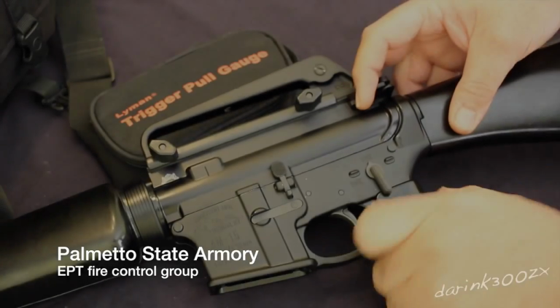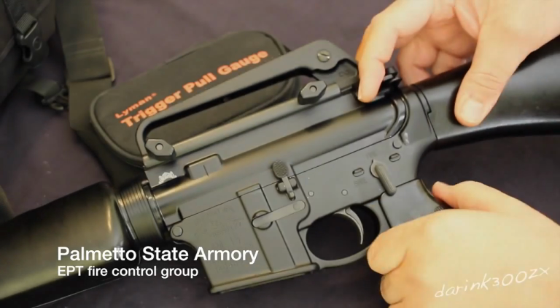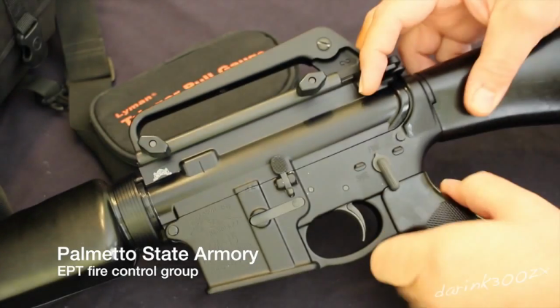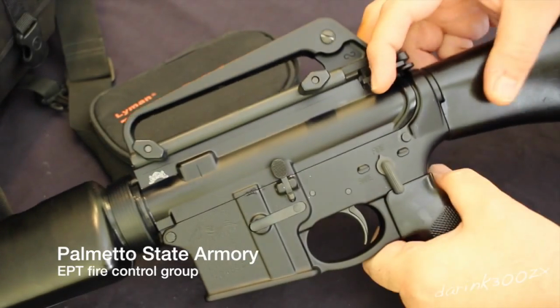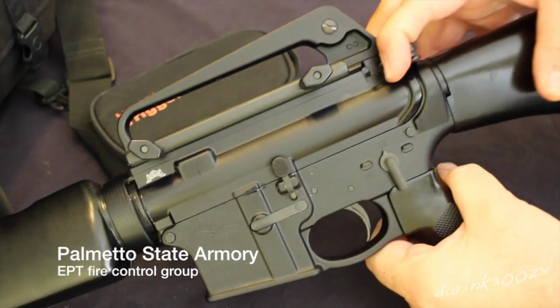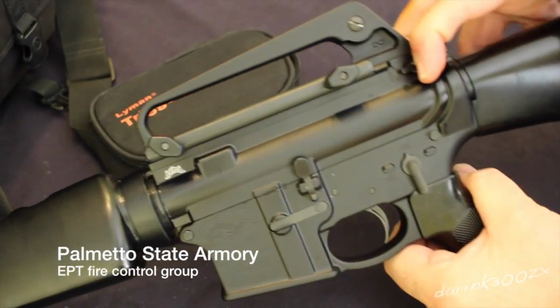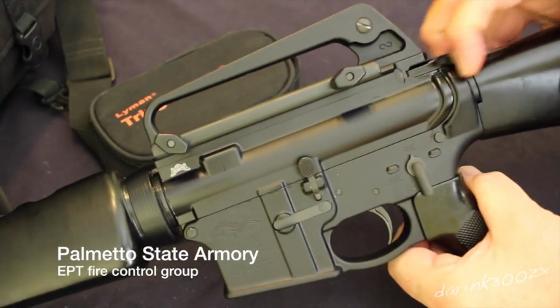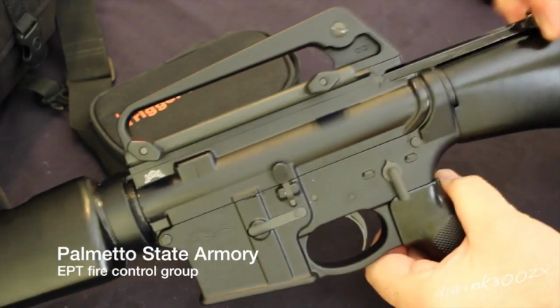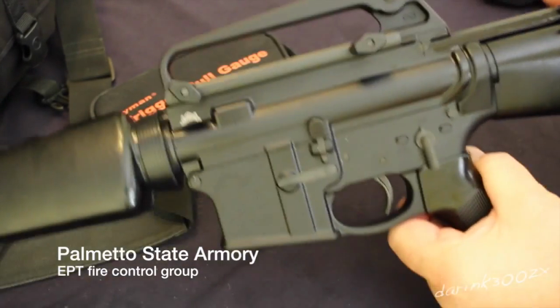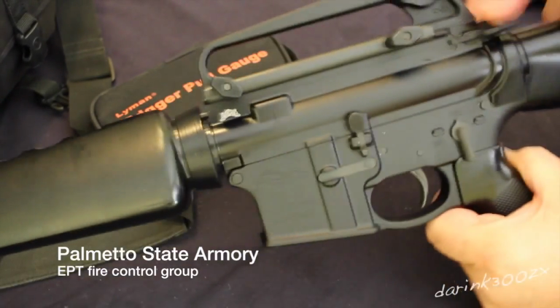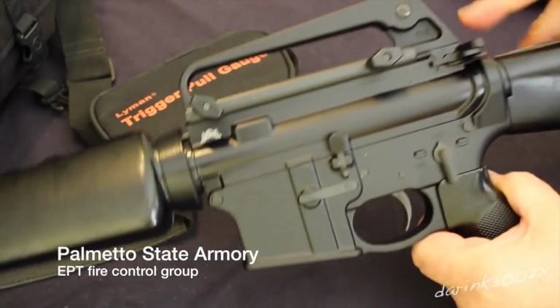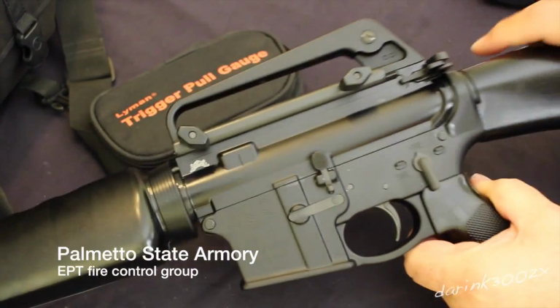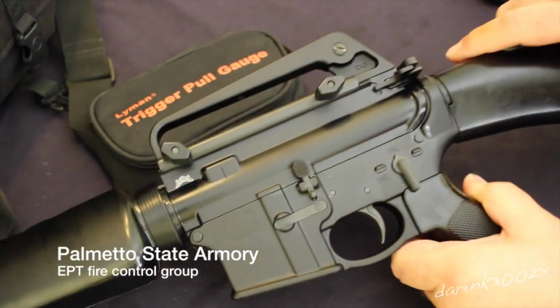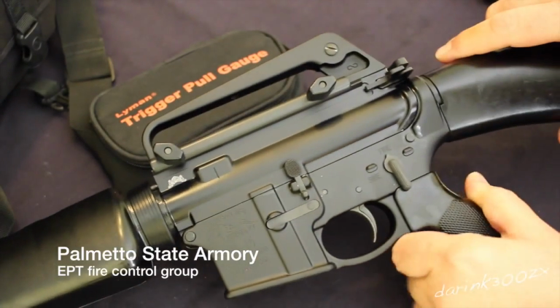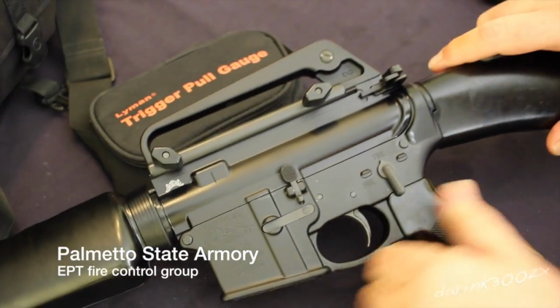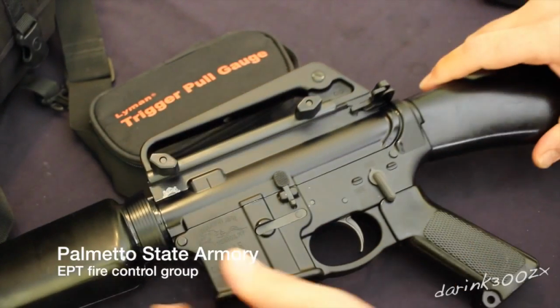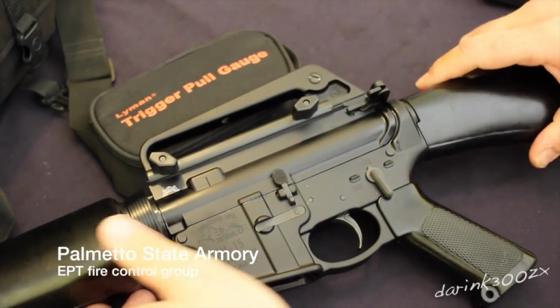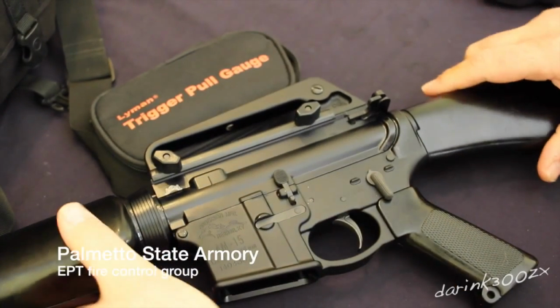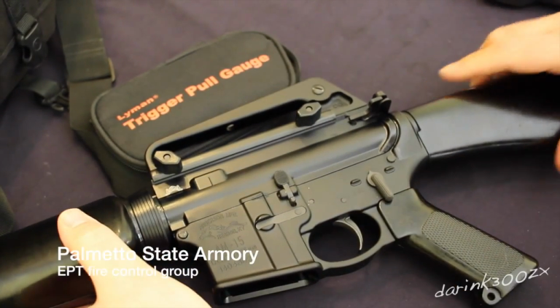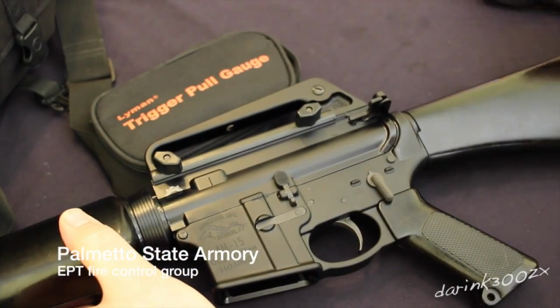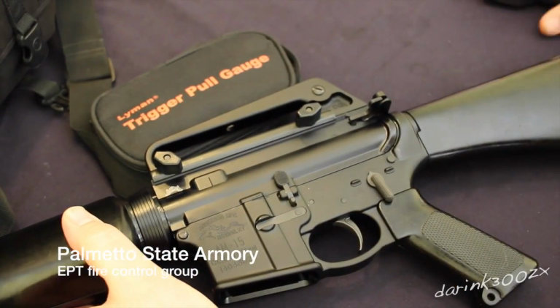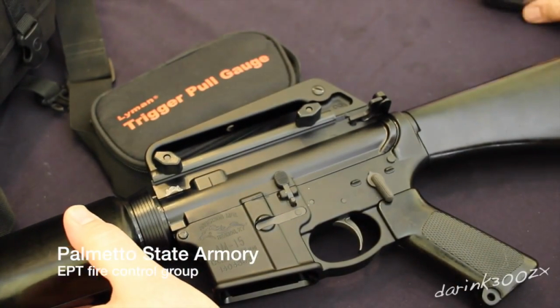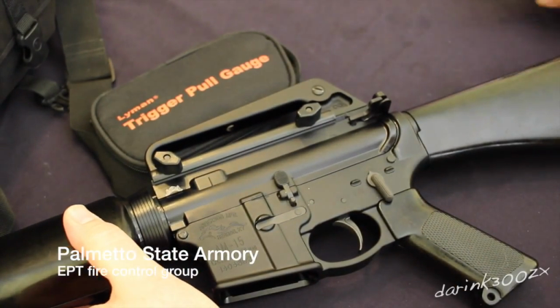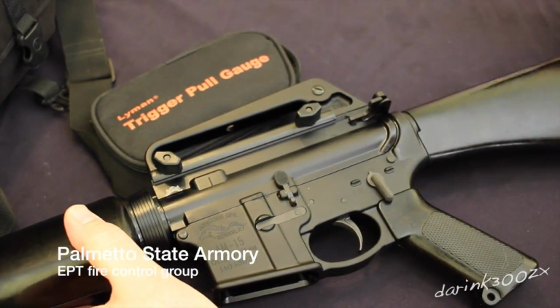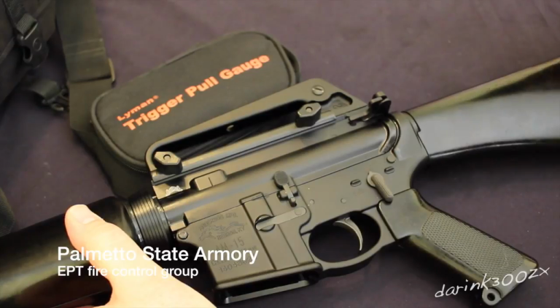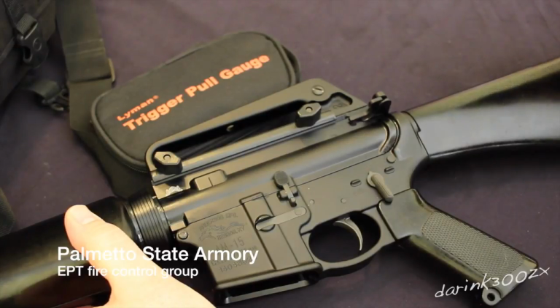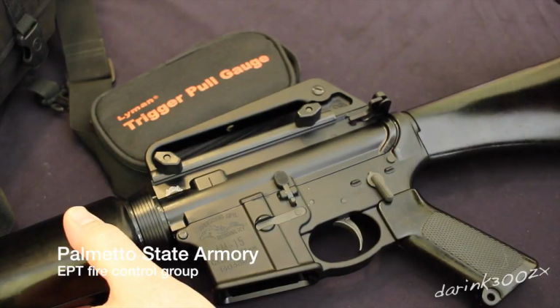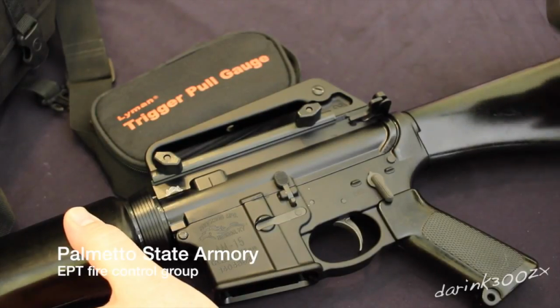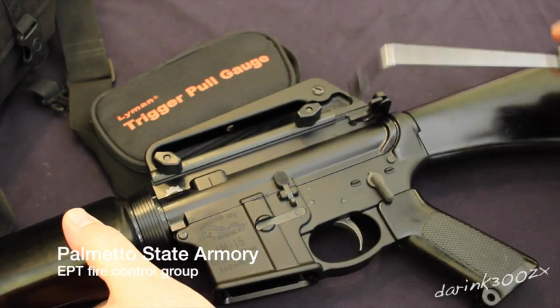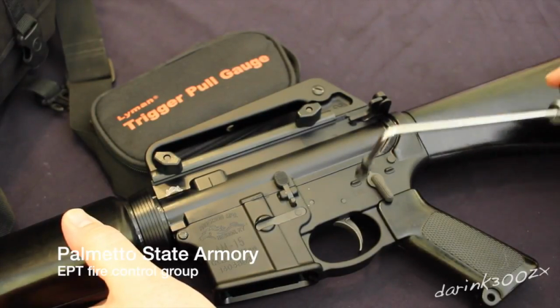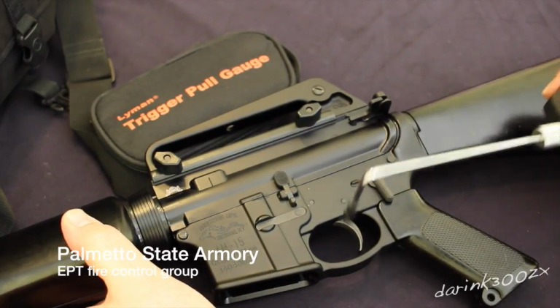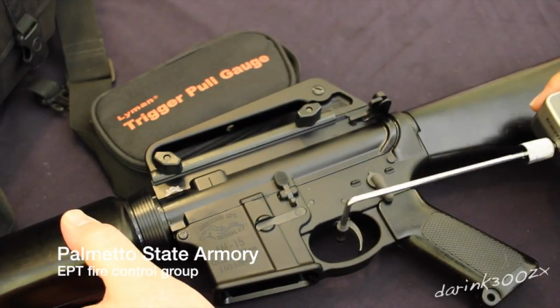Hello YouTube. Today we're going to be looking at the Enhanced Polished Trigger Fire Control Group from Palmetto State Armory.